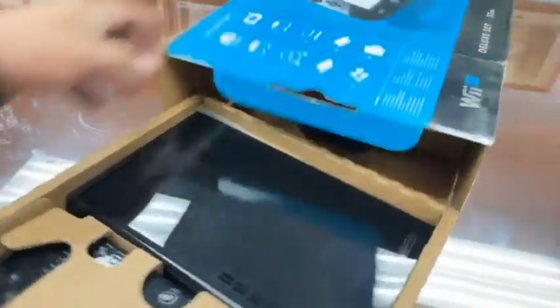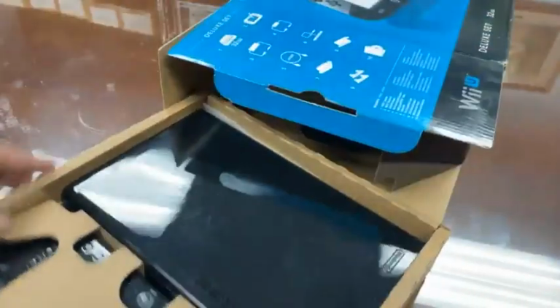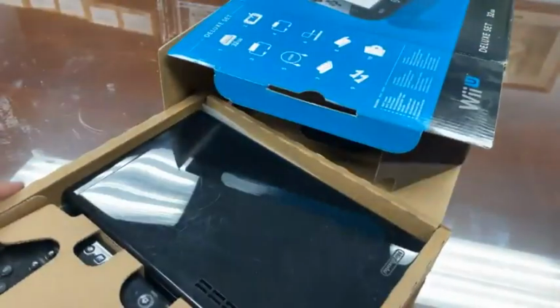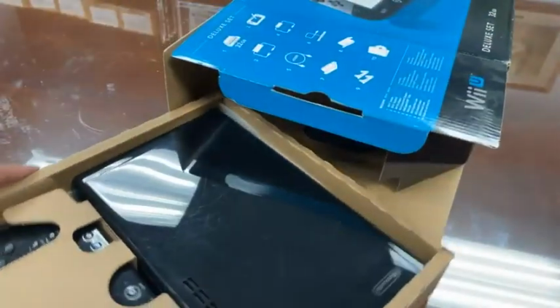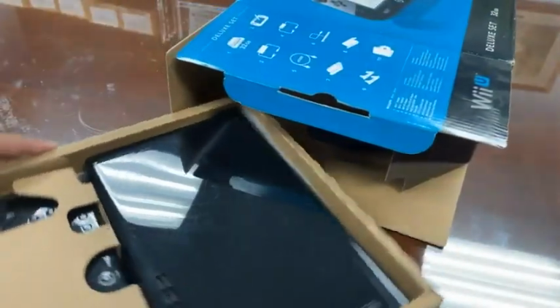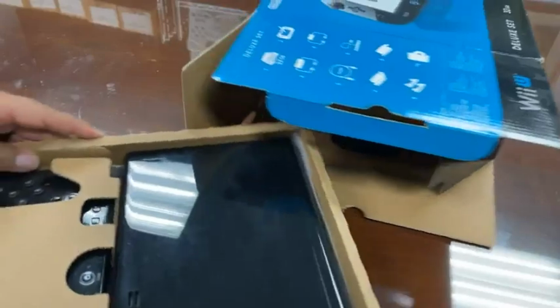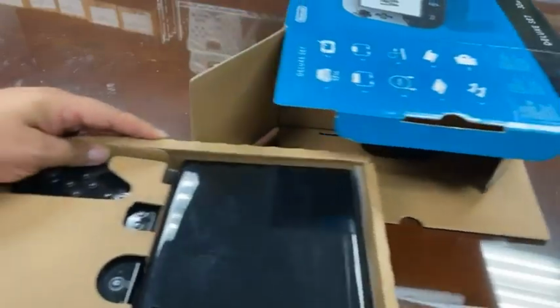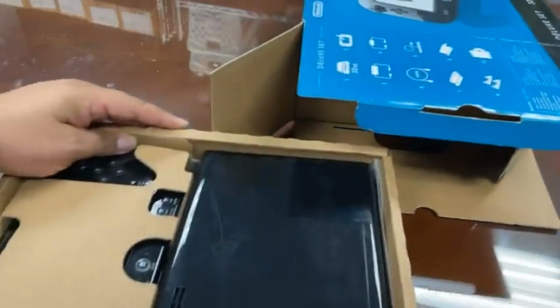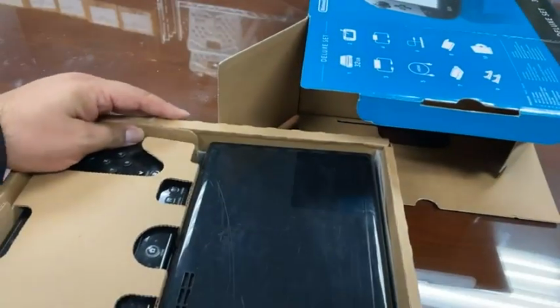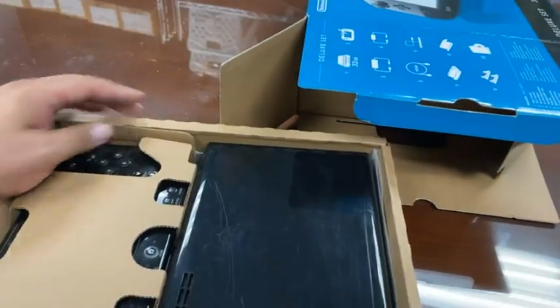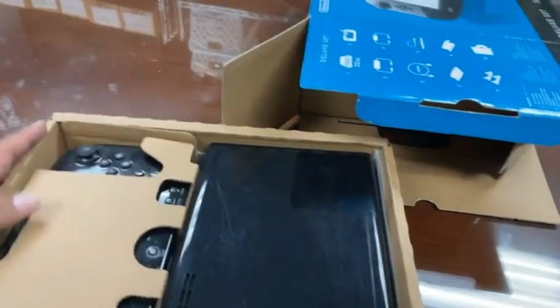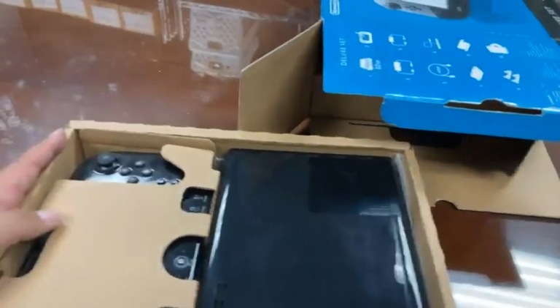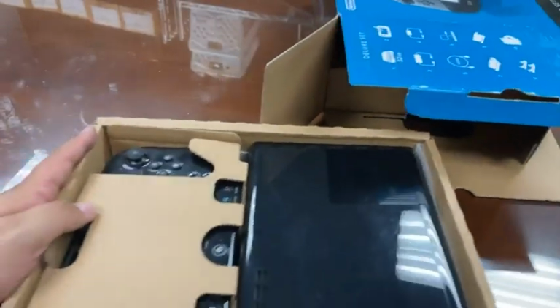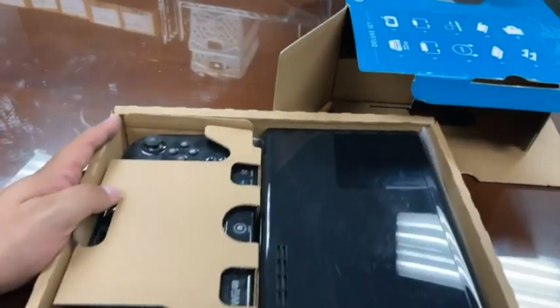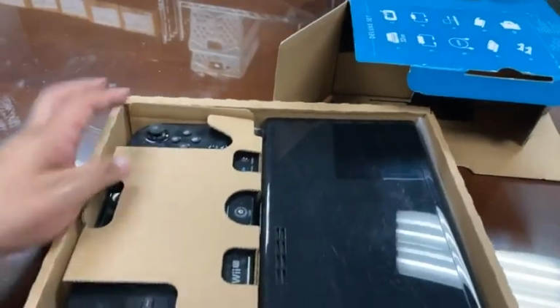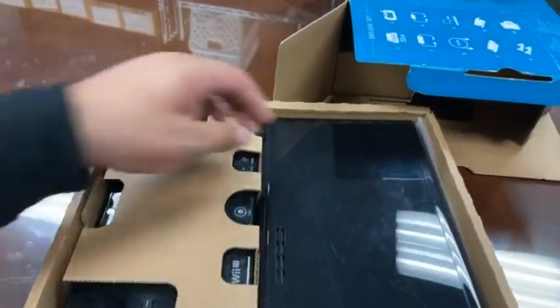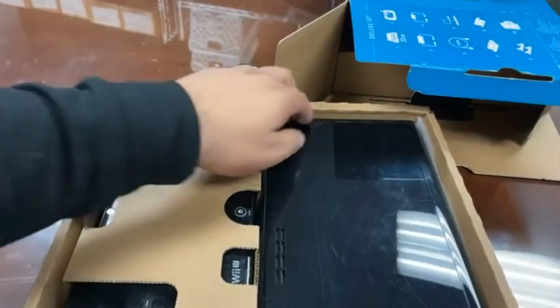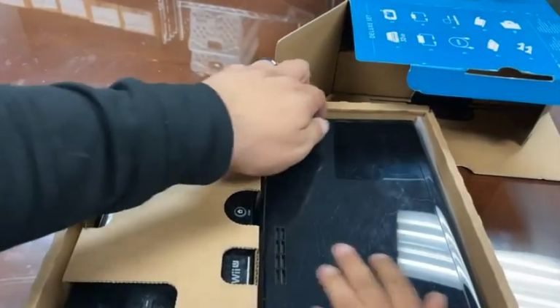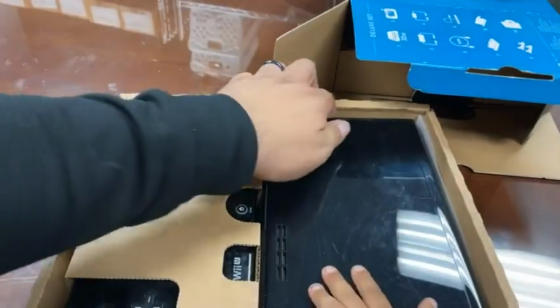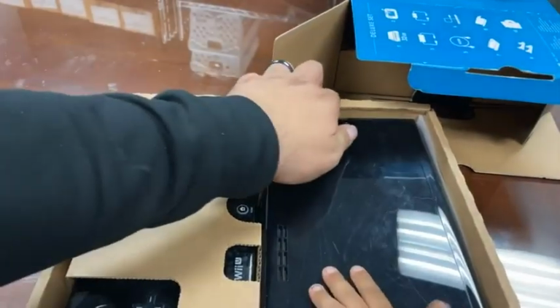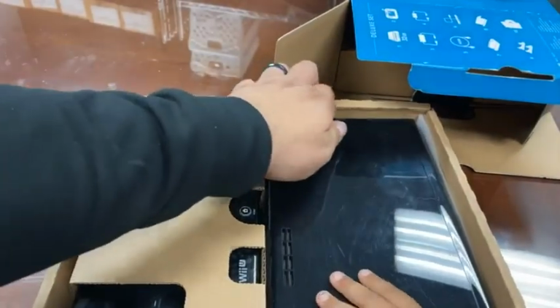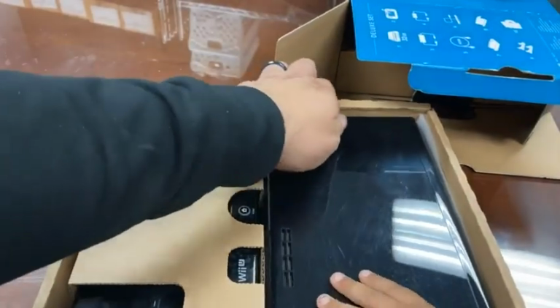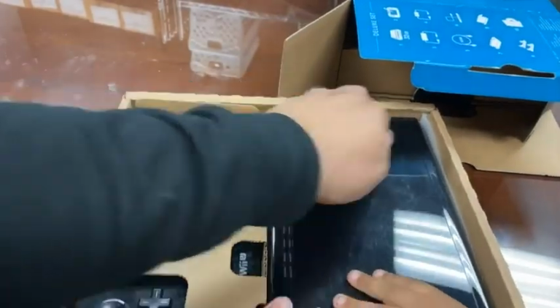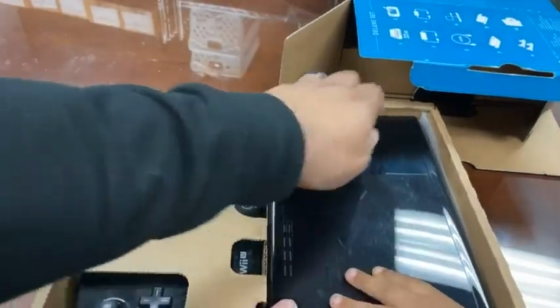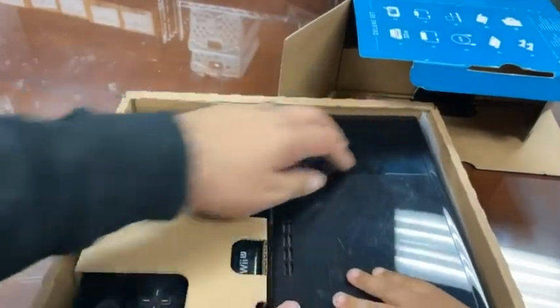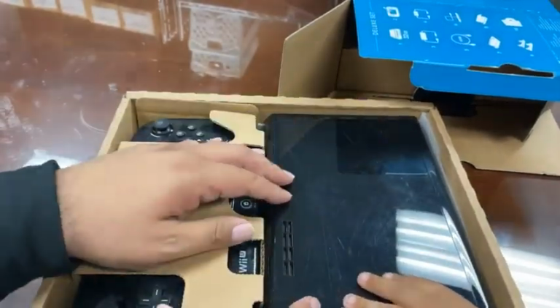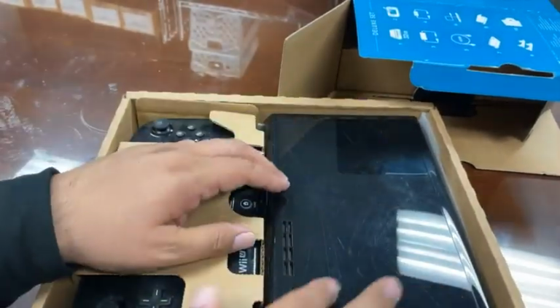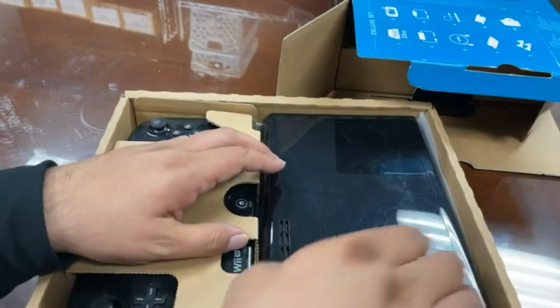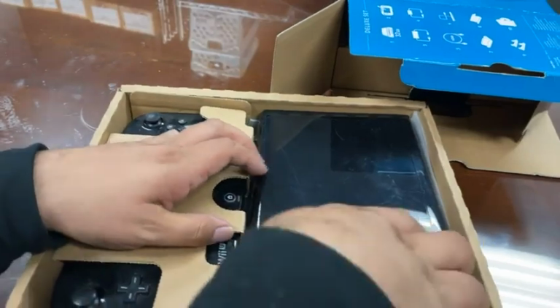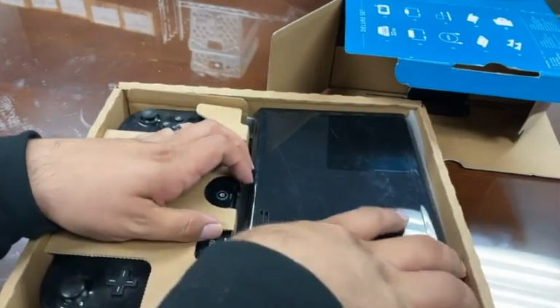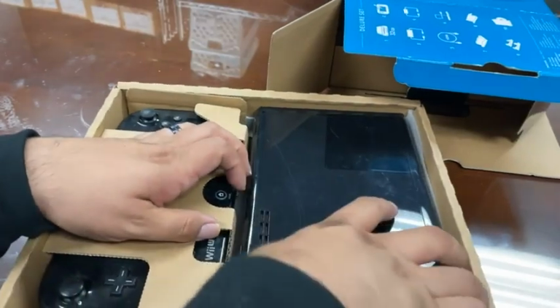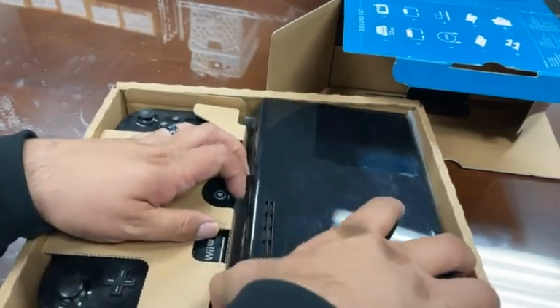Yeah, that's right. I saw your post, Damon. You just bought one on the 10-year anniversary of the Wii U. And I bet you're going to get more use out of it in the next month than I got out of this year.